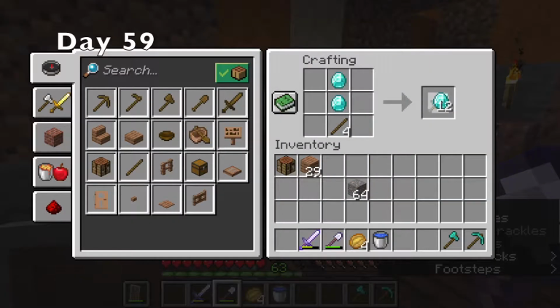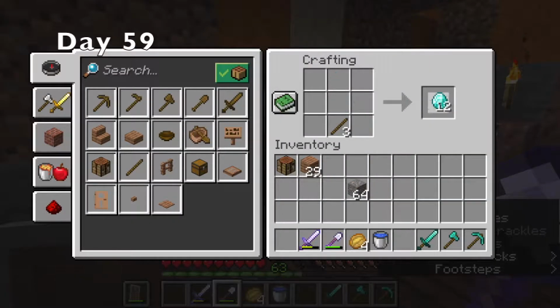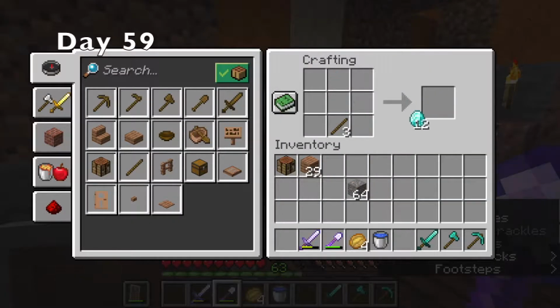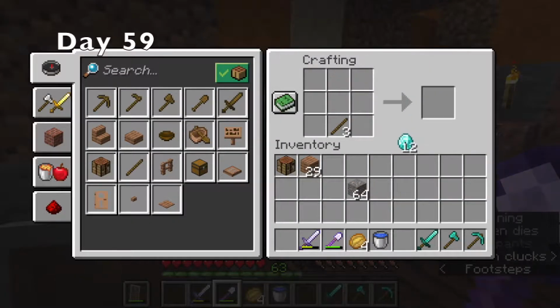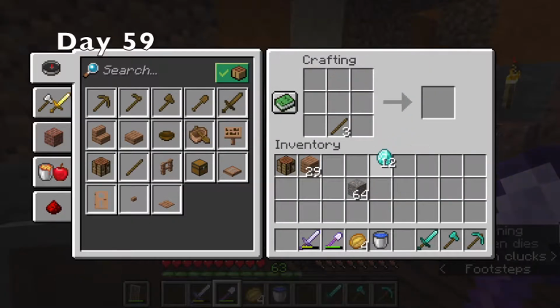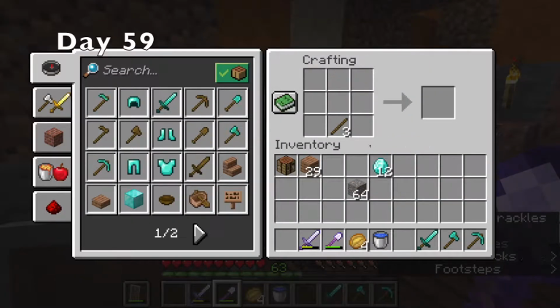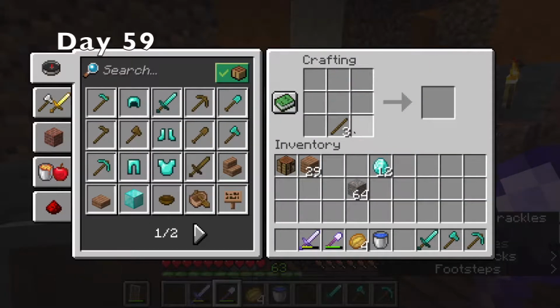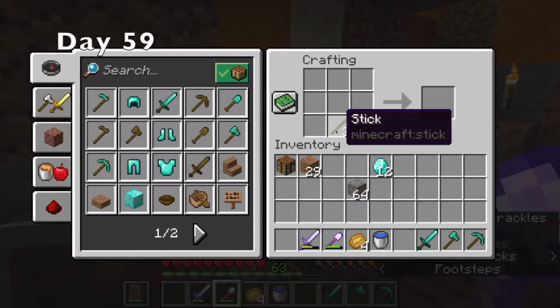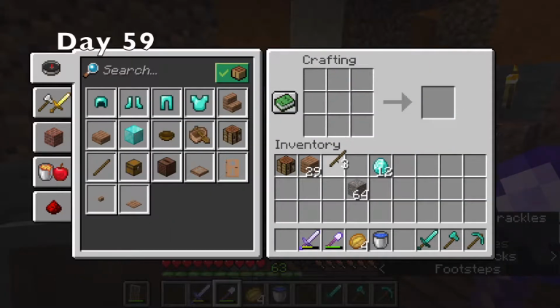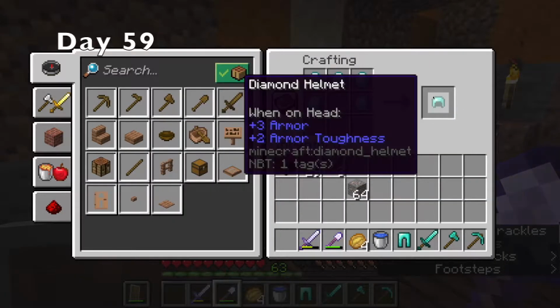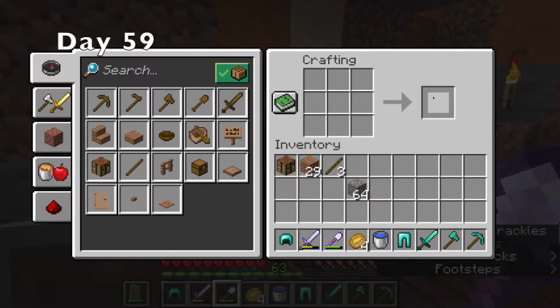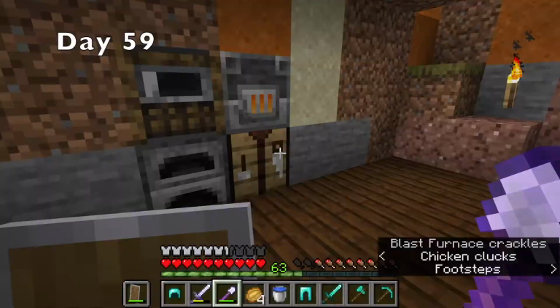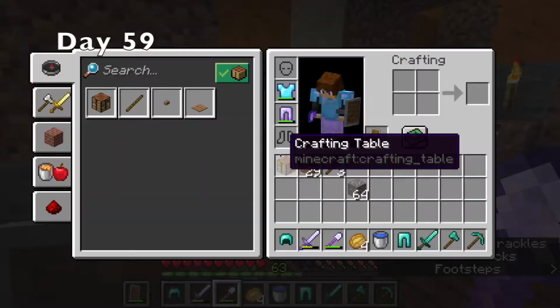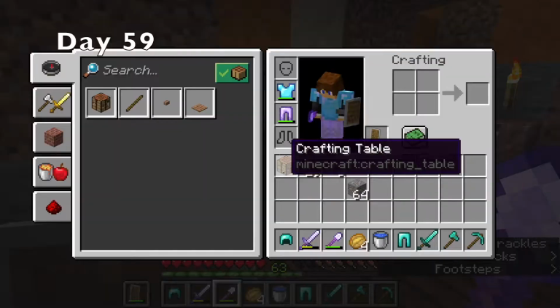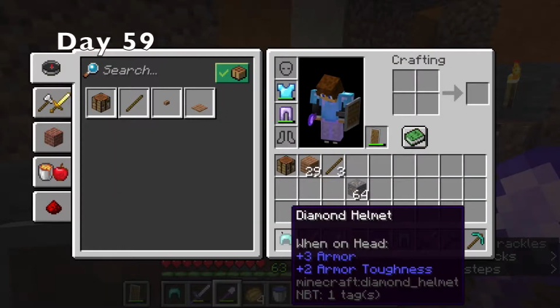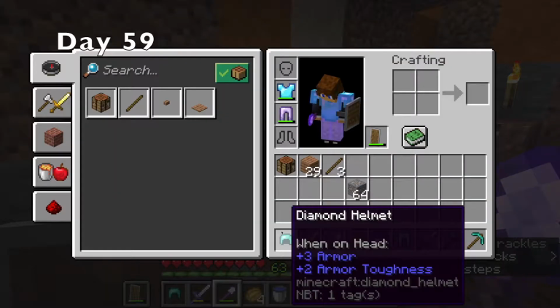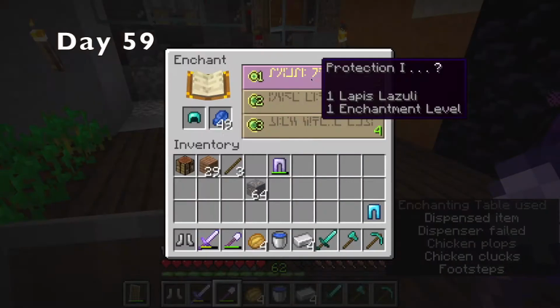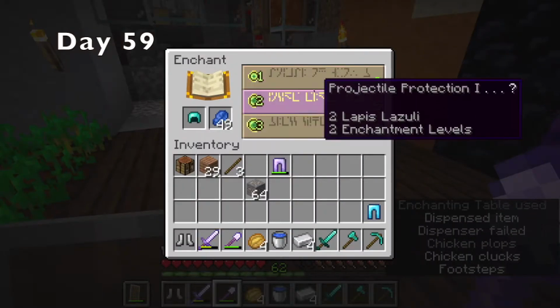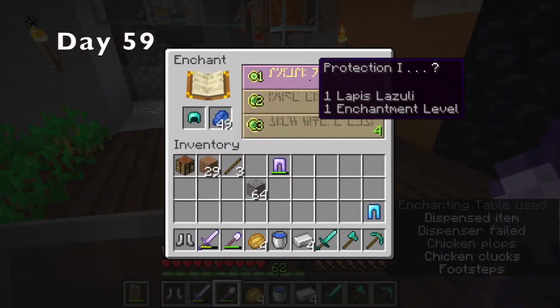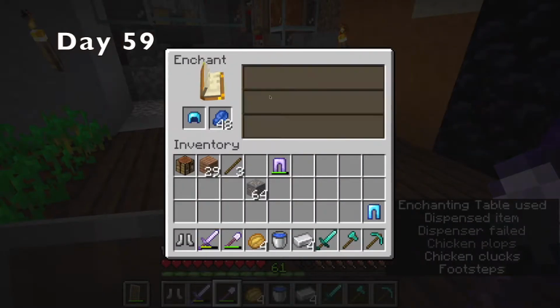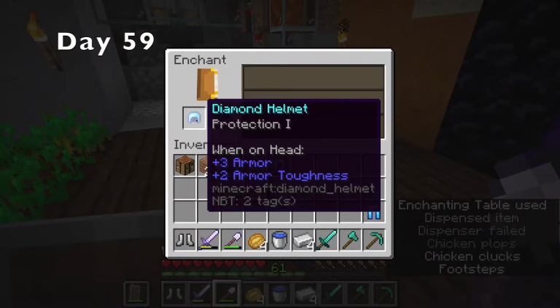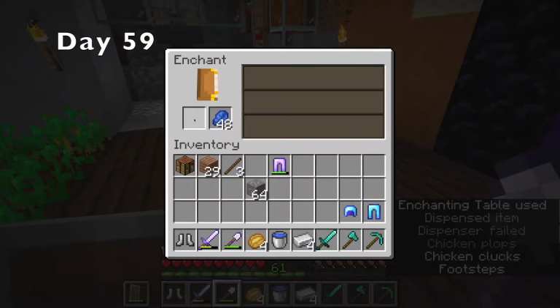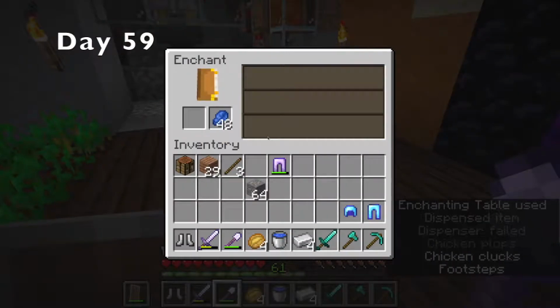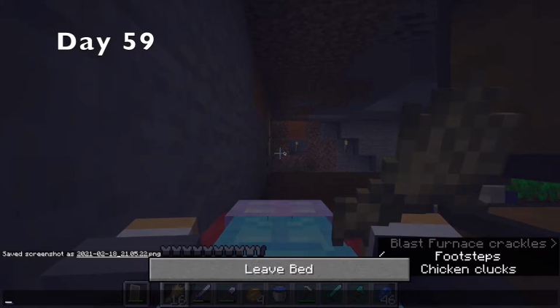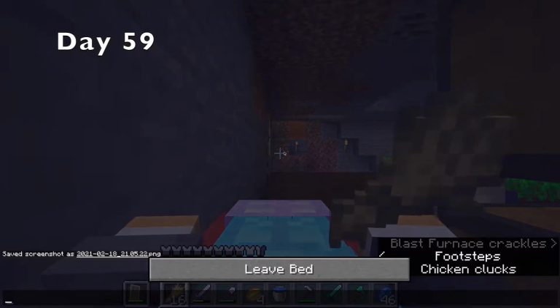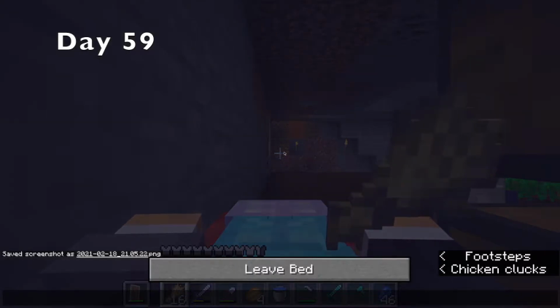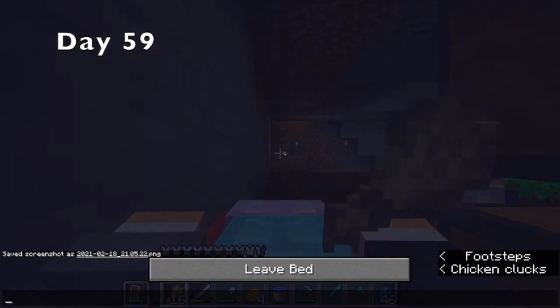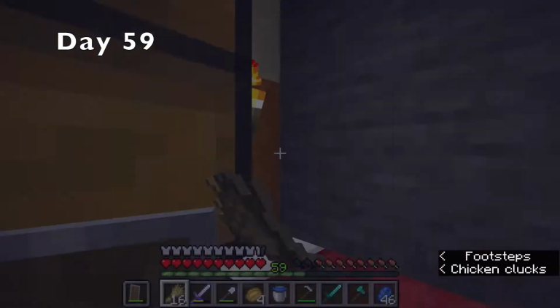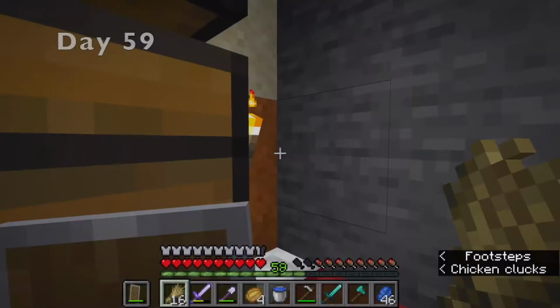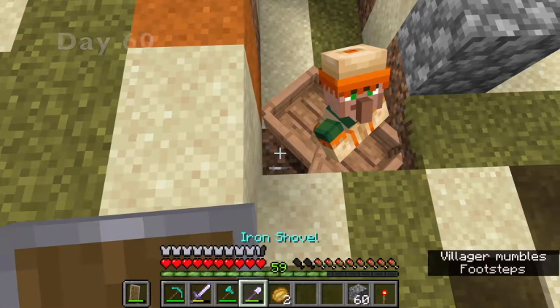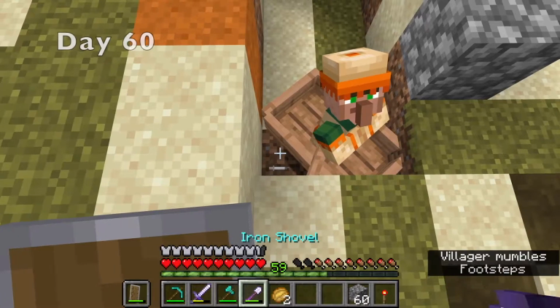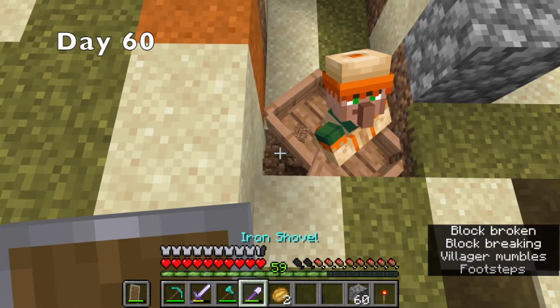I made myself some diamond tools, some leggings, and a helmet. I enchanted my new armor and then went to bed.